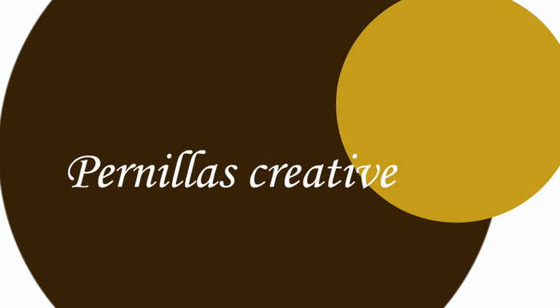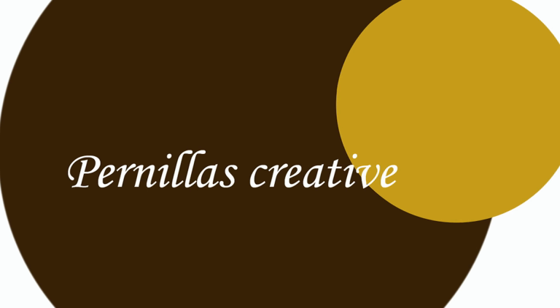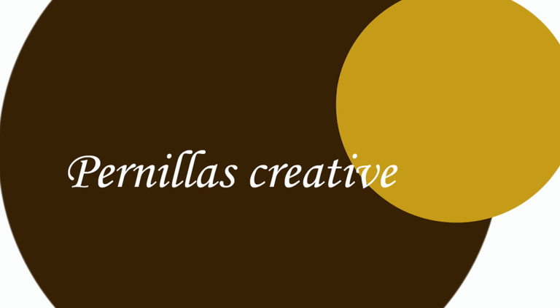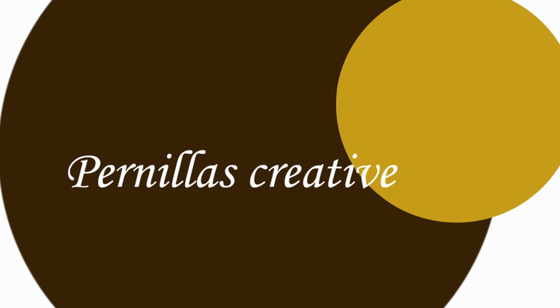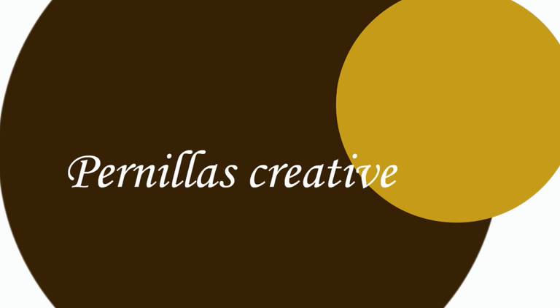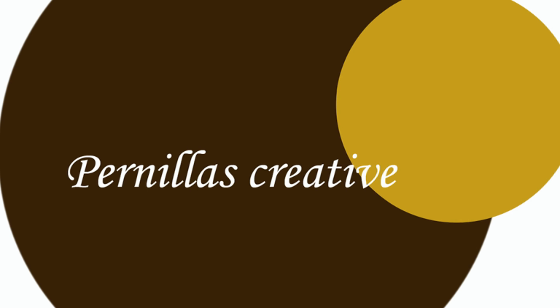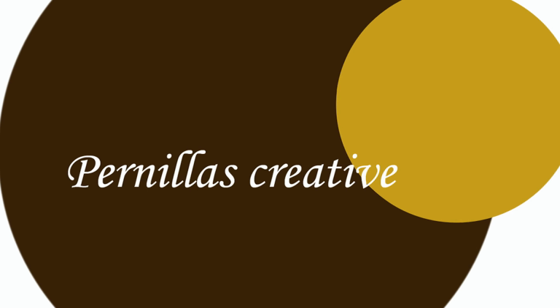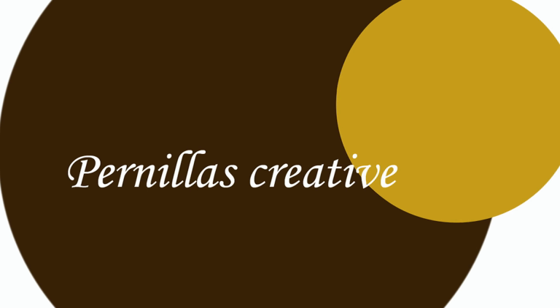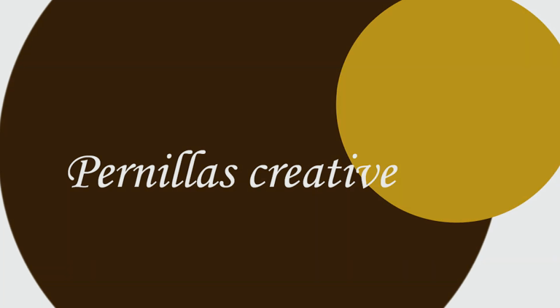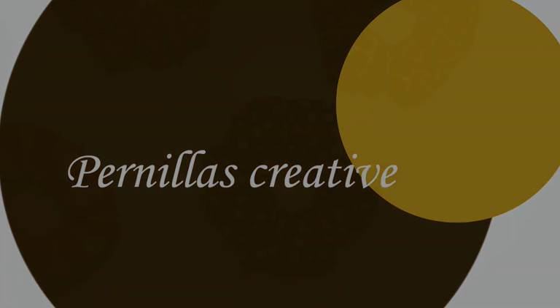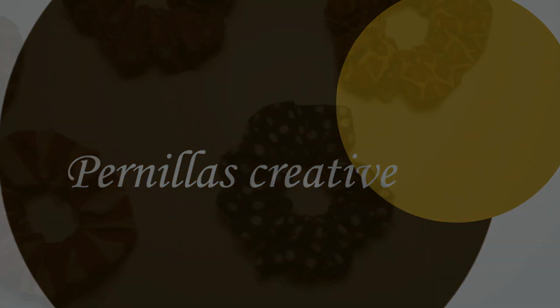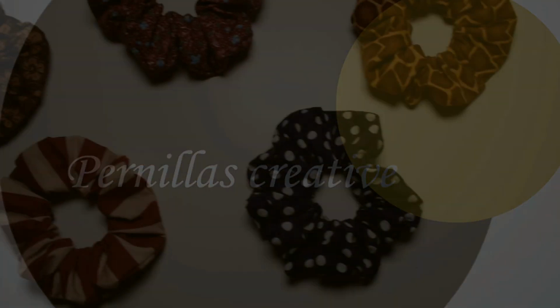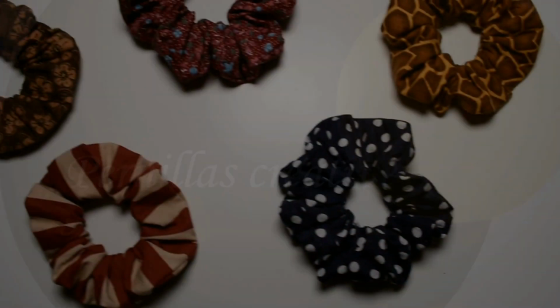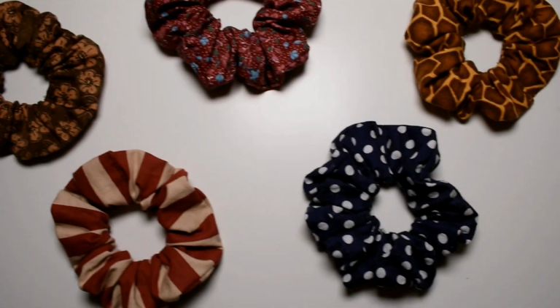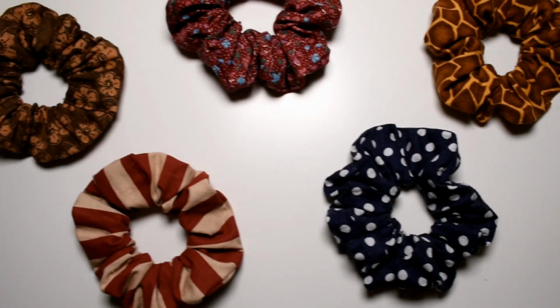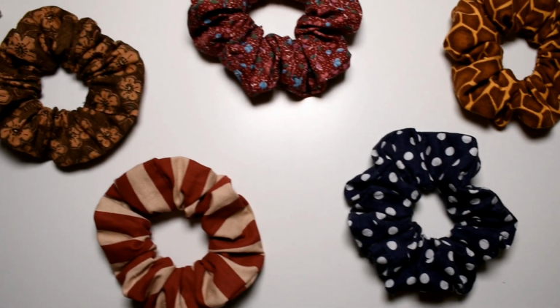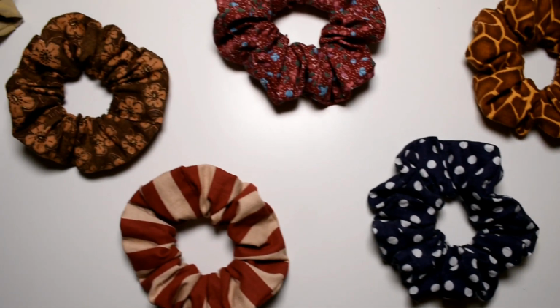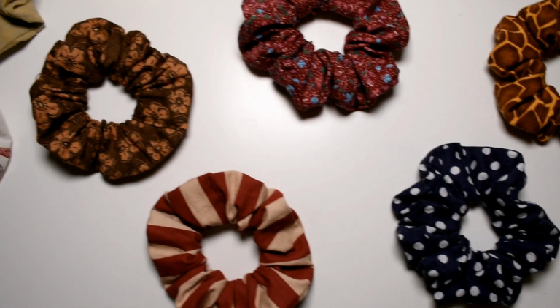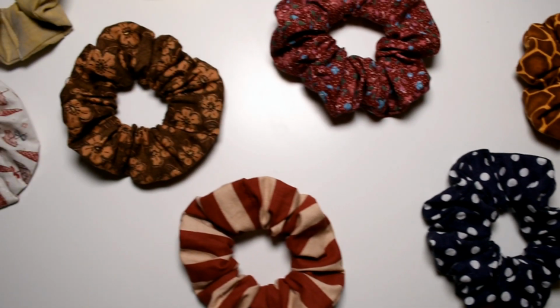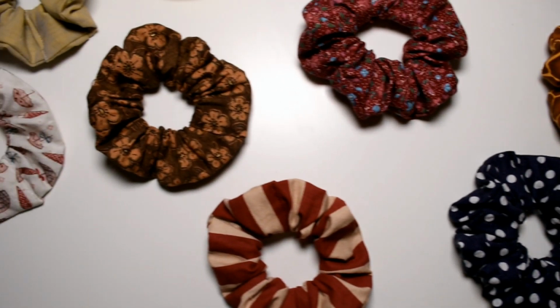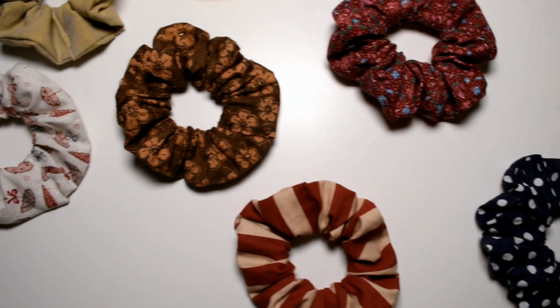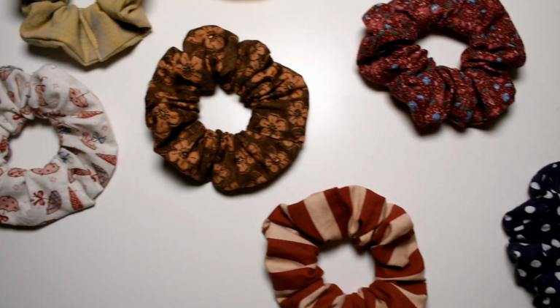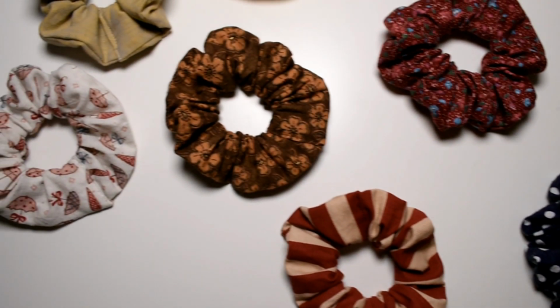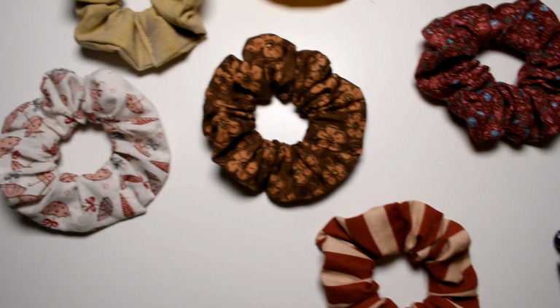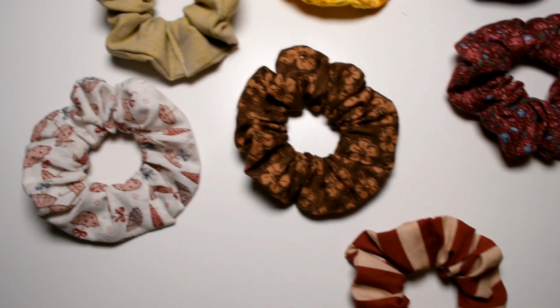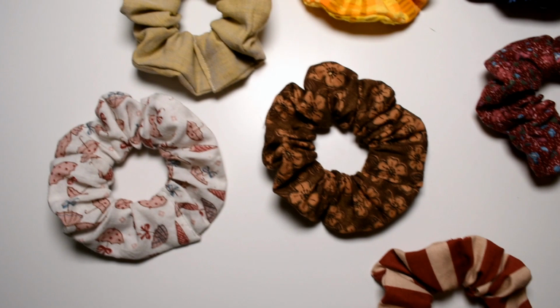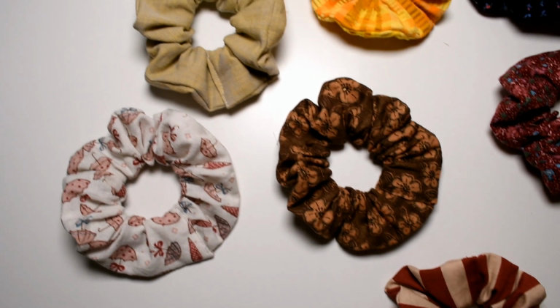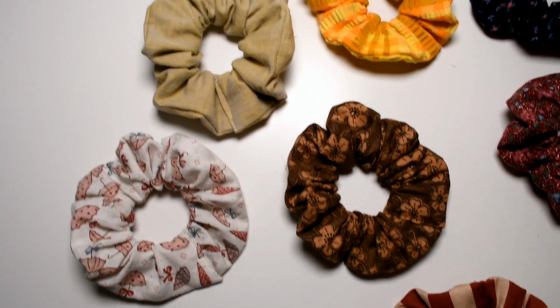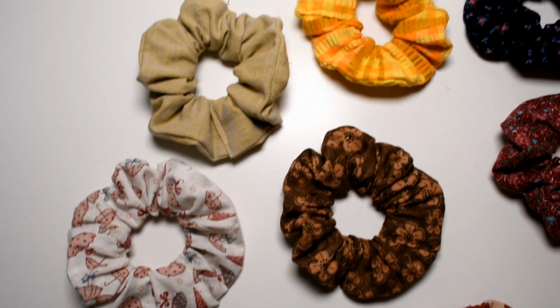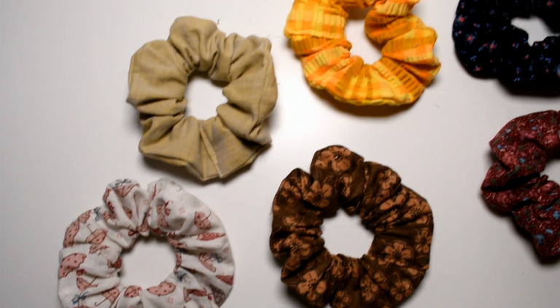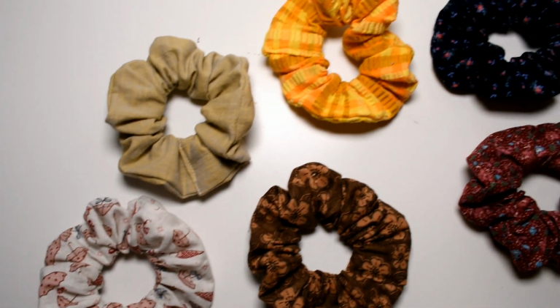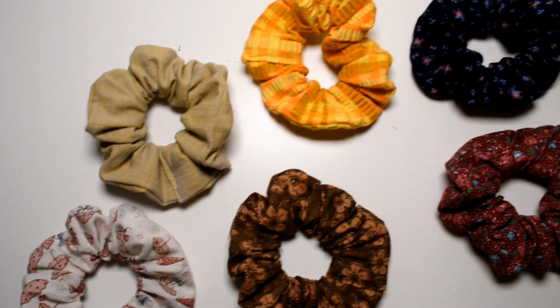Hi and welcome to Penilla's Creative. In this video I'm gonna show you how to make your own scrunchie.